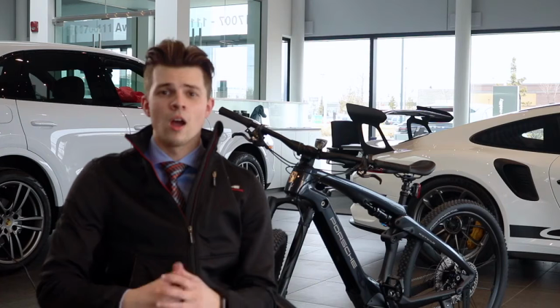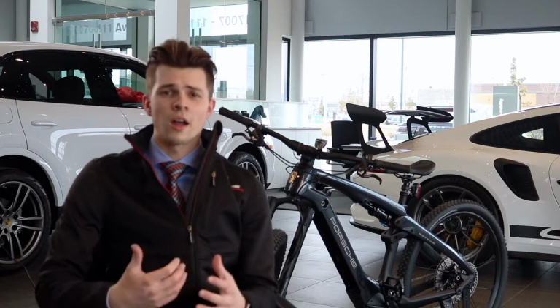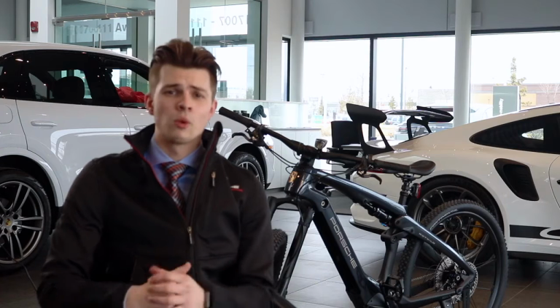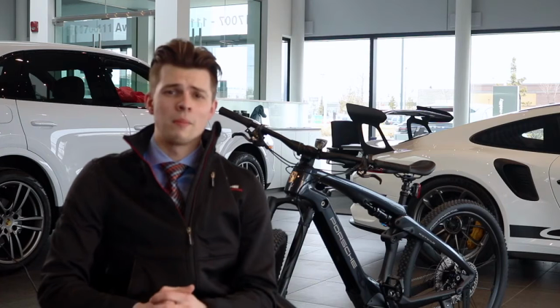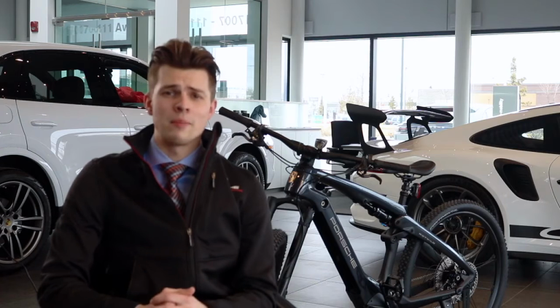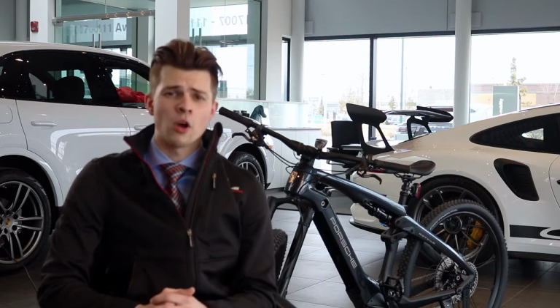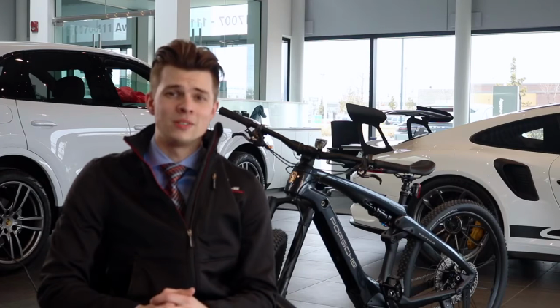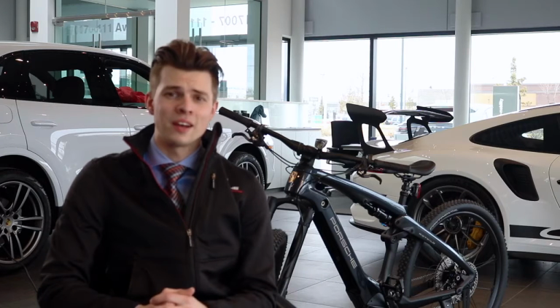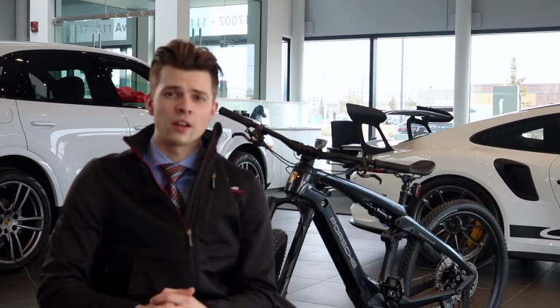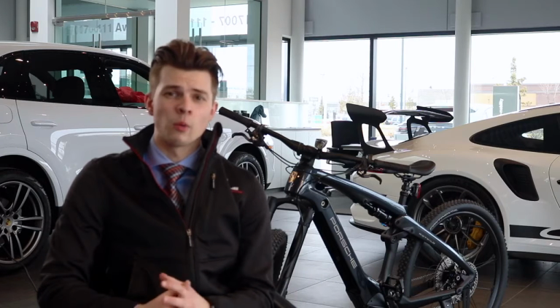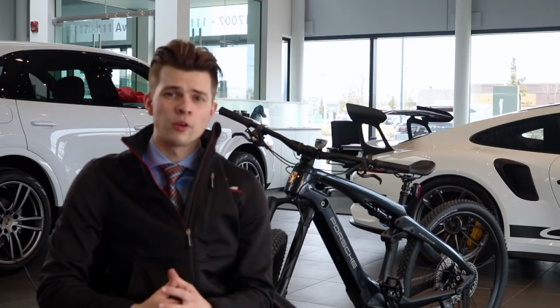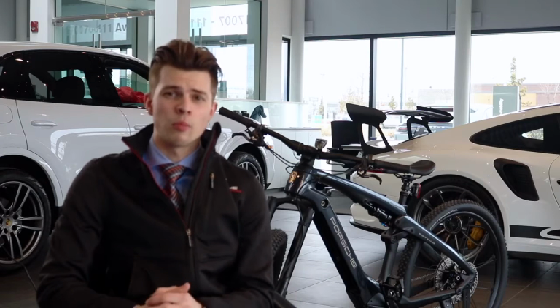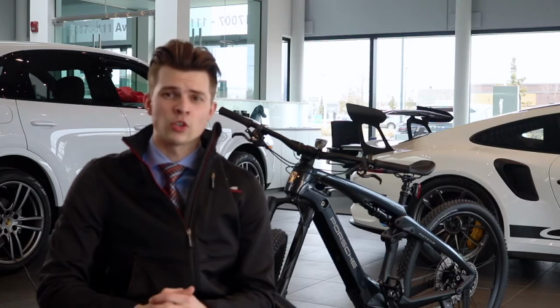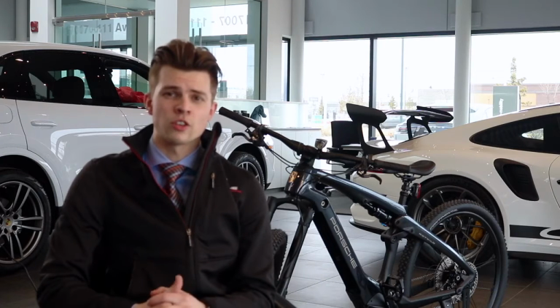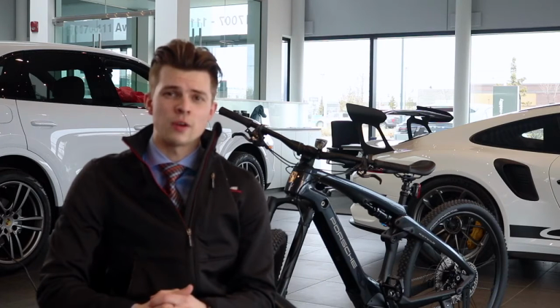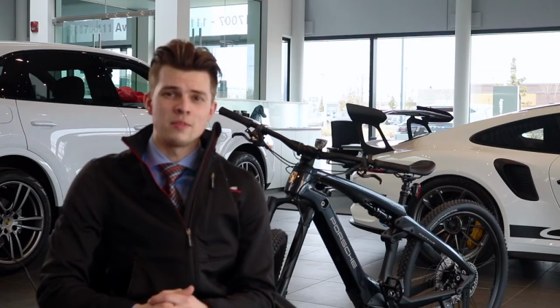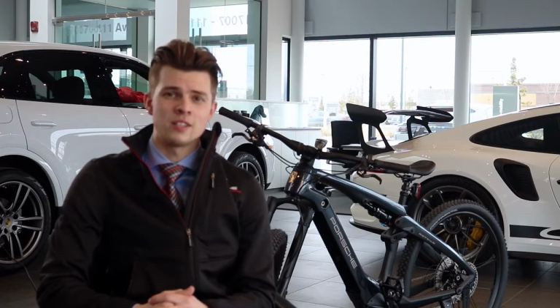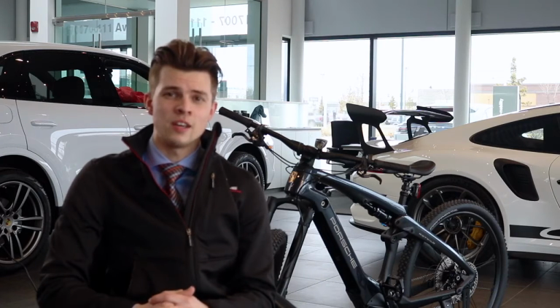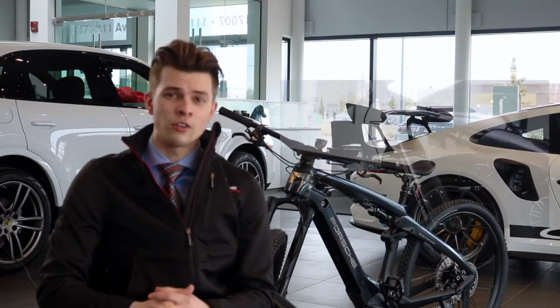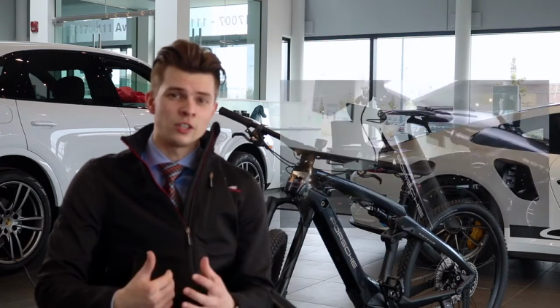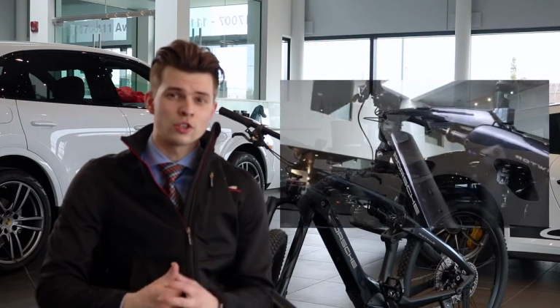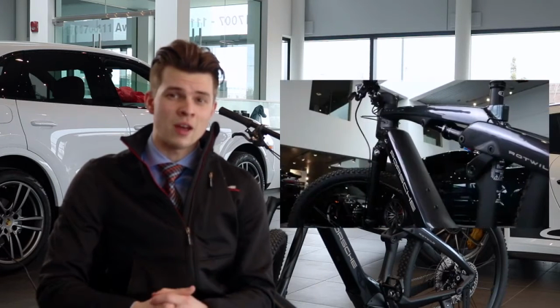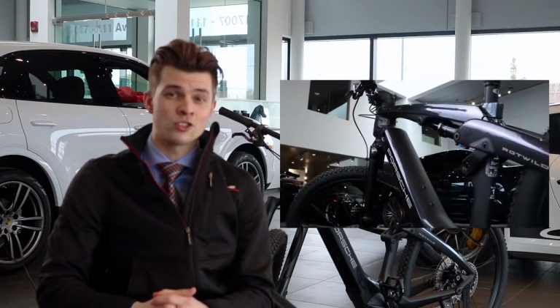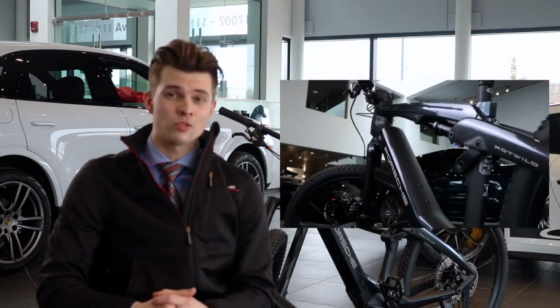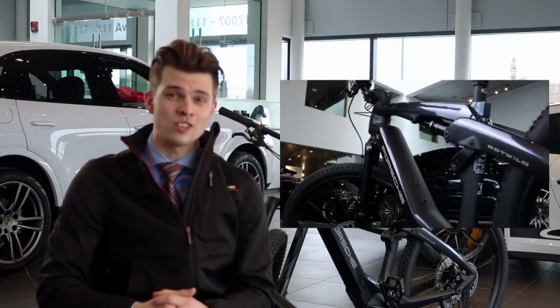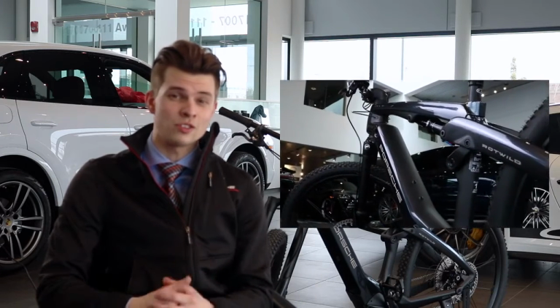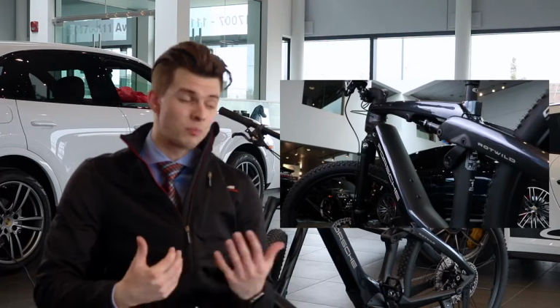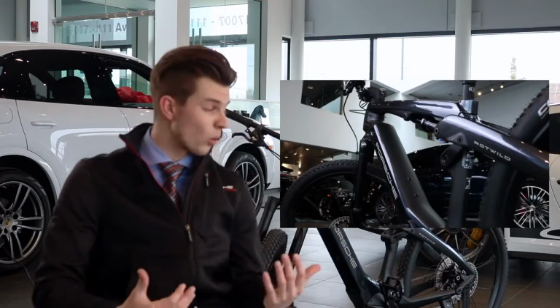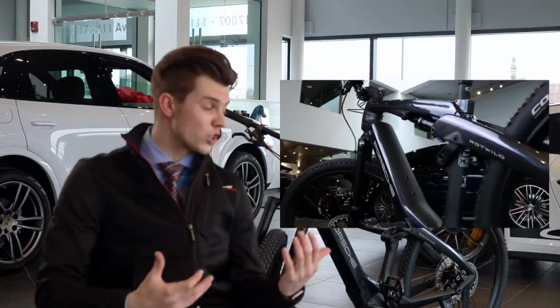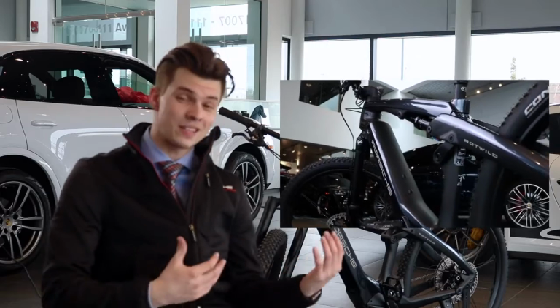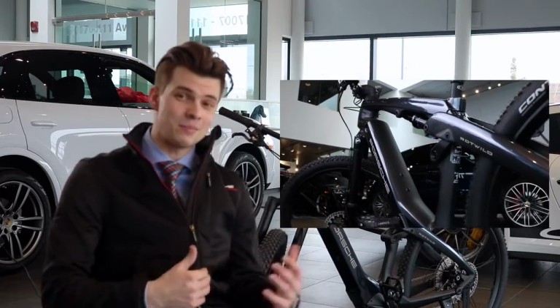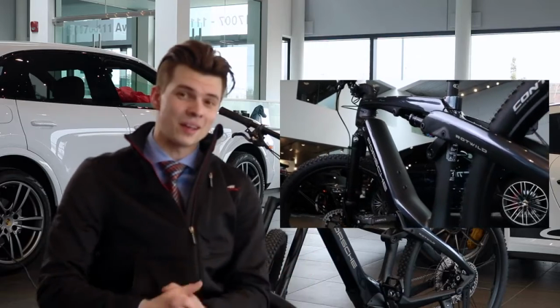Hi everyone, my name is Tom Daniluk. I work here at Porsche Centre Edmonton and our dealership has just received the Porsche e-bike.